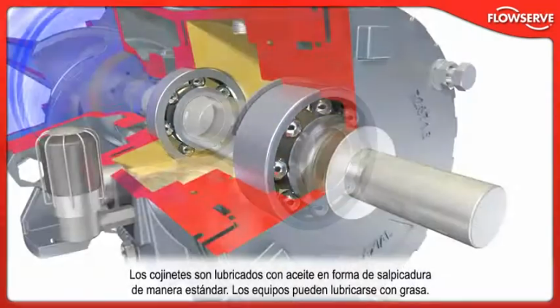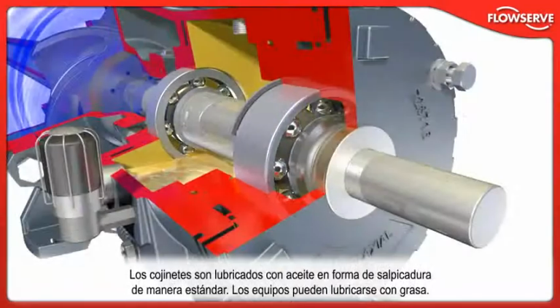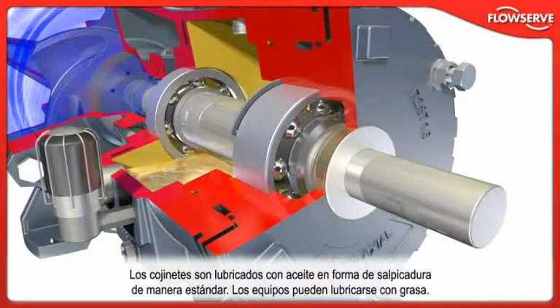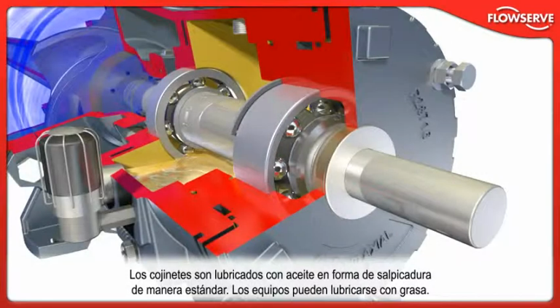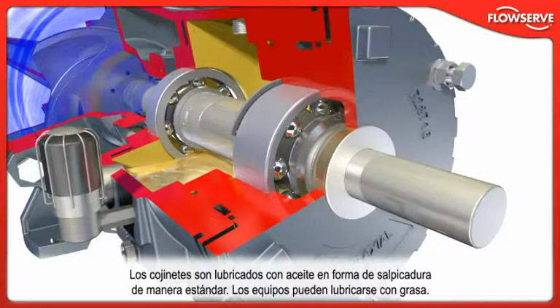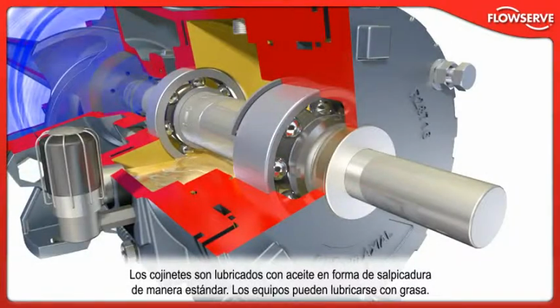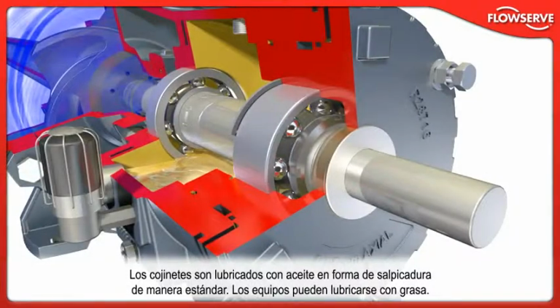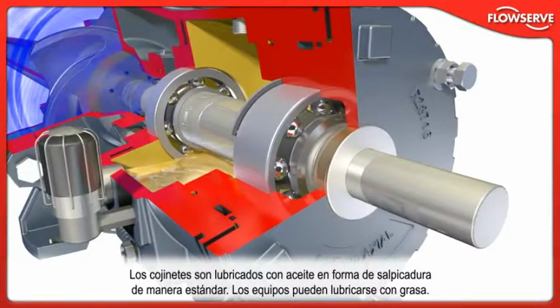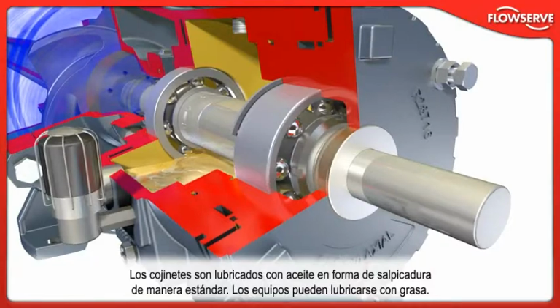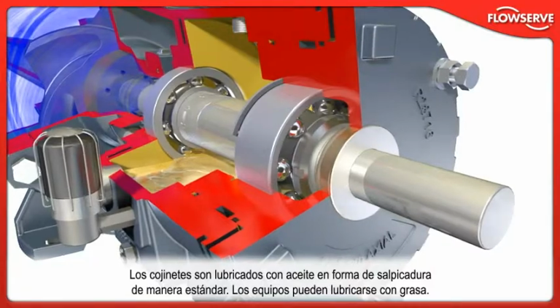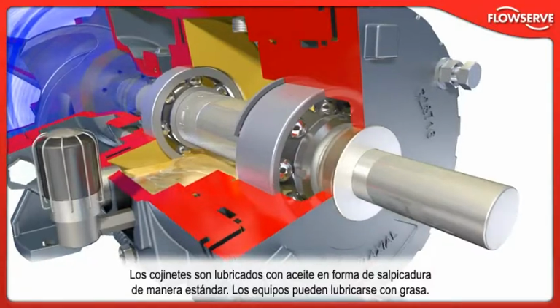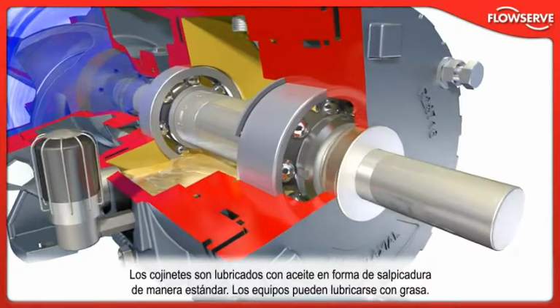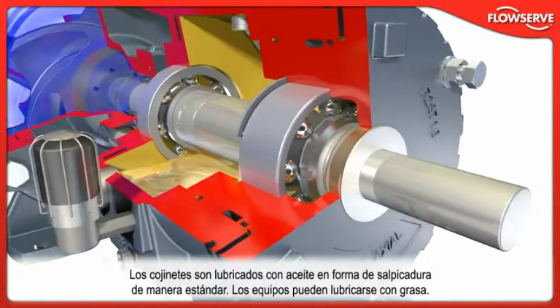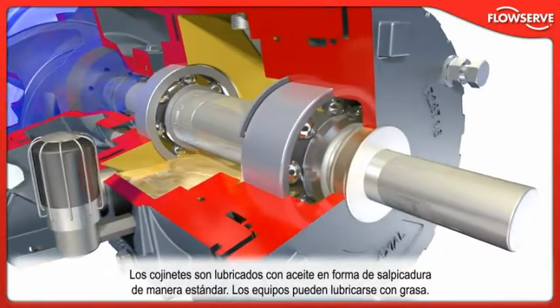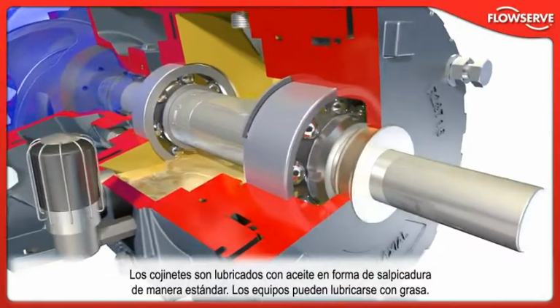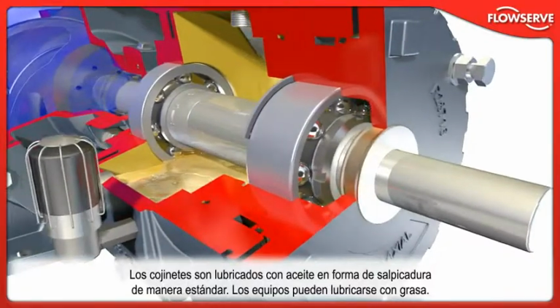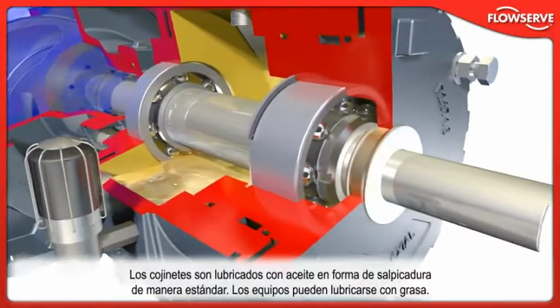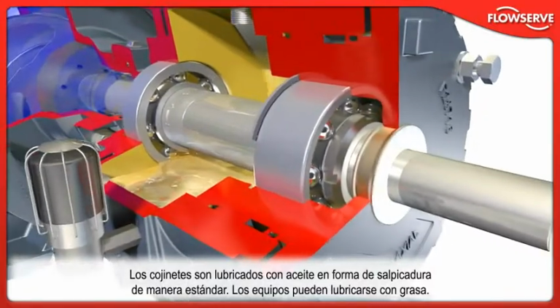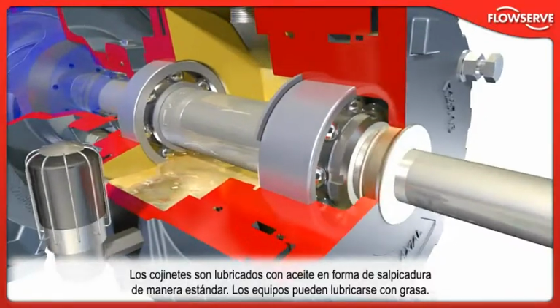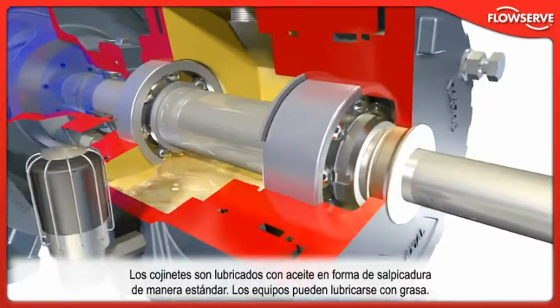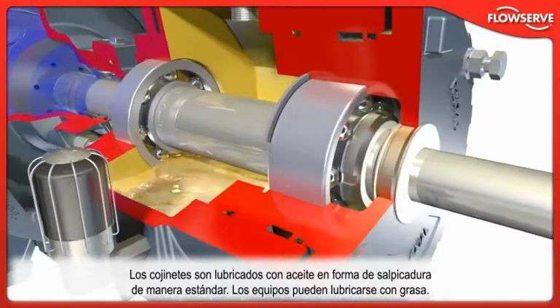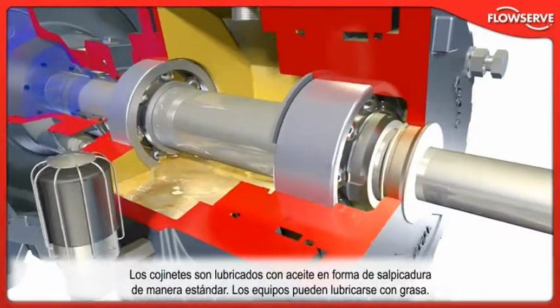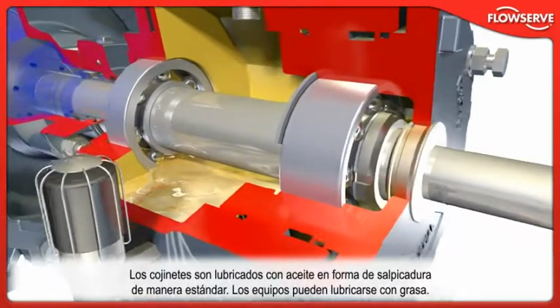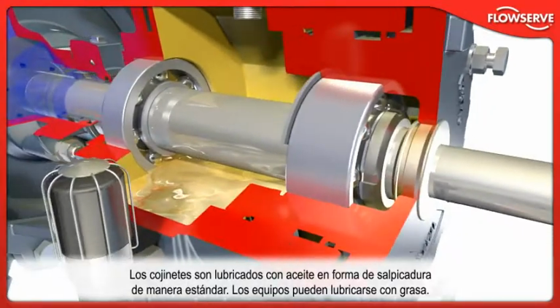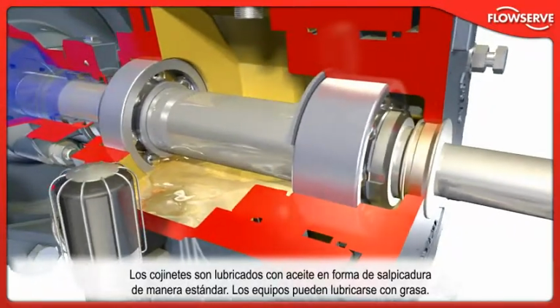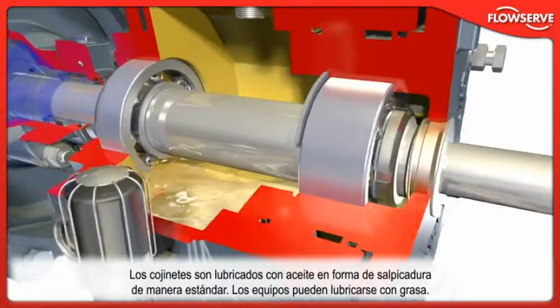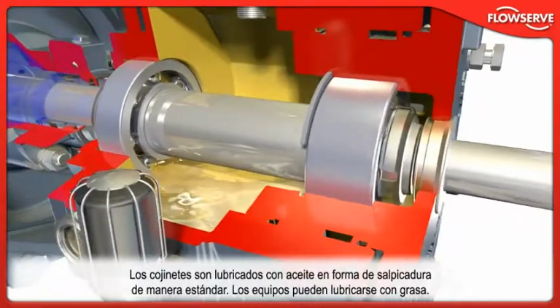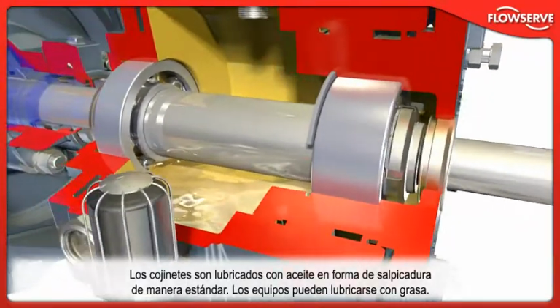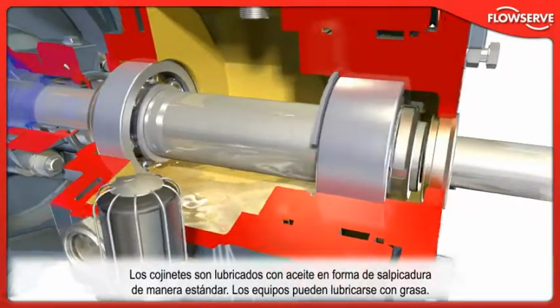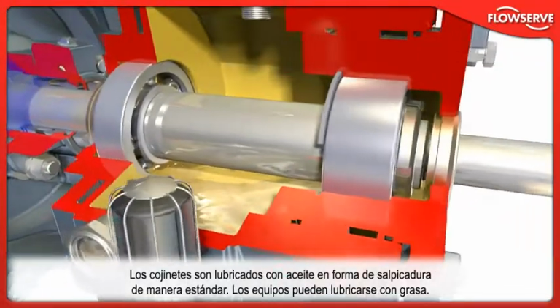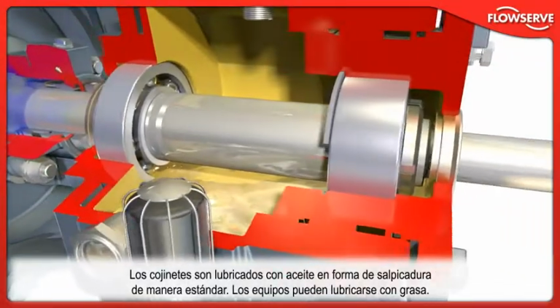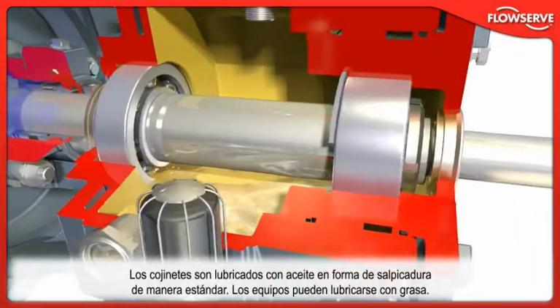Bearings are oil lubricated via splash bath as standard. Grease lubrication can also be provided.